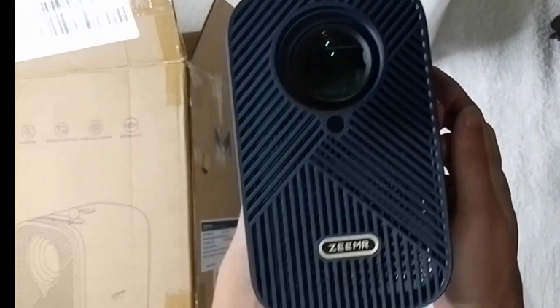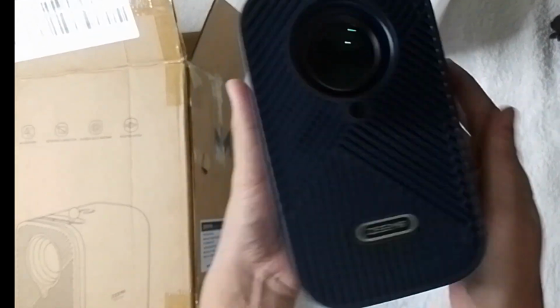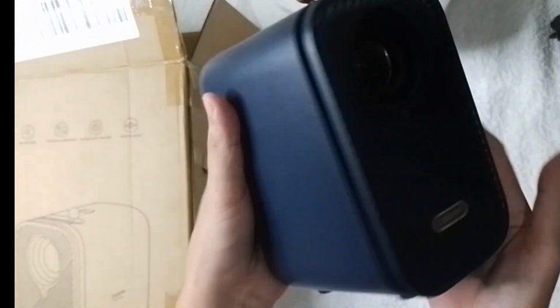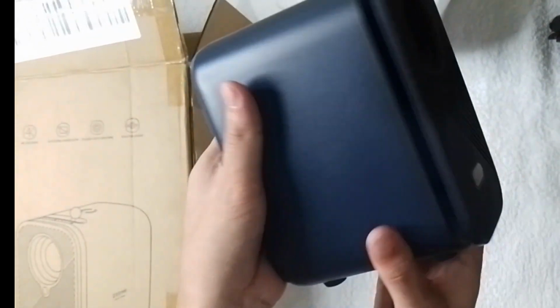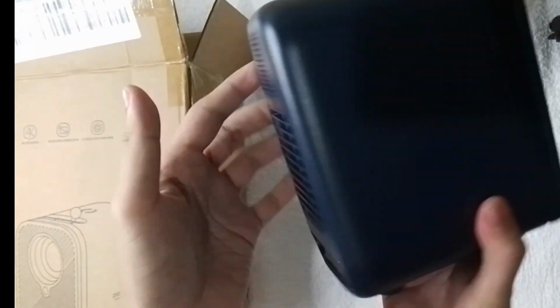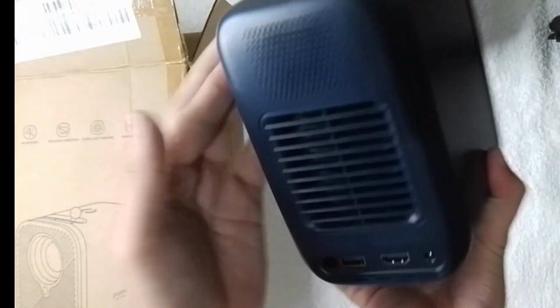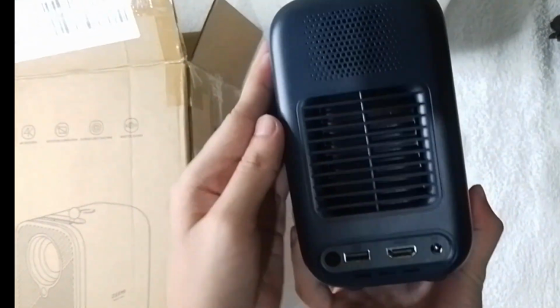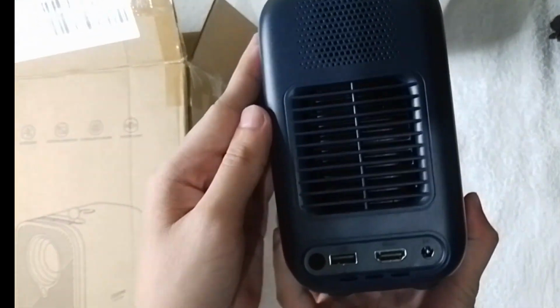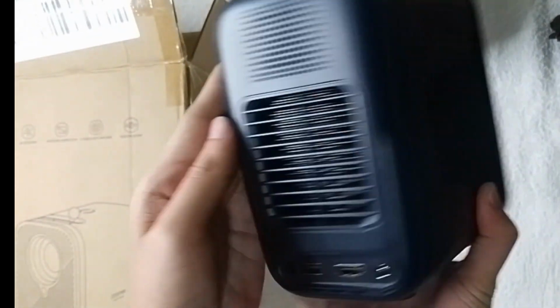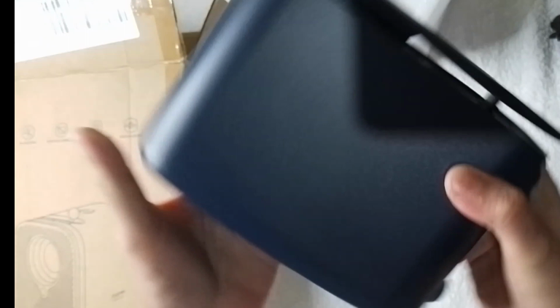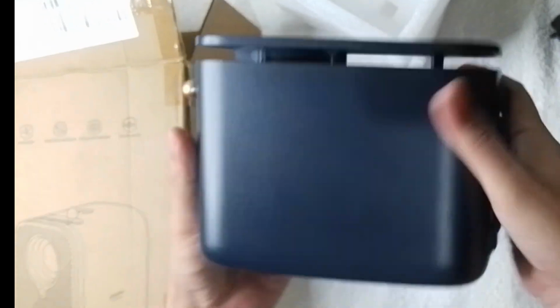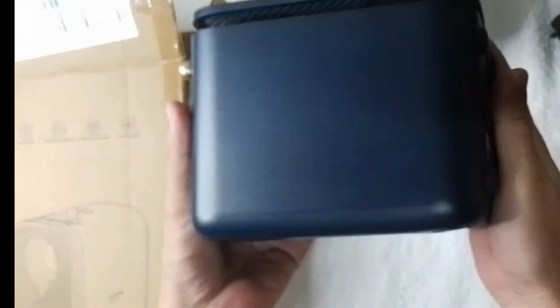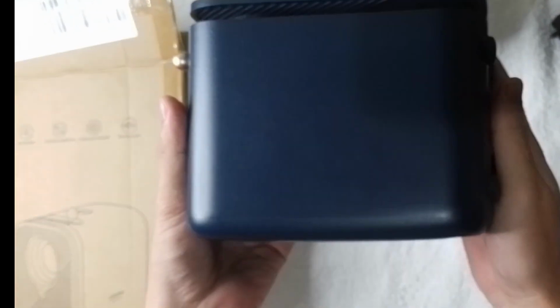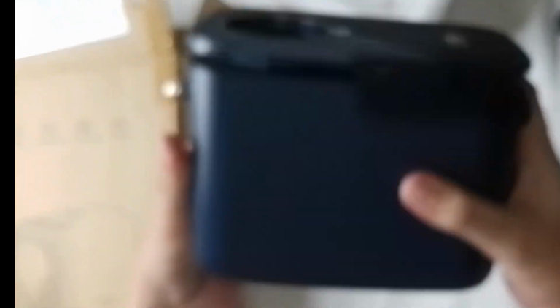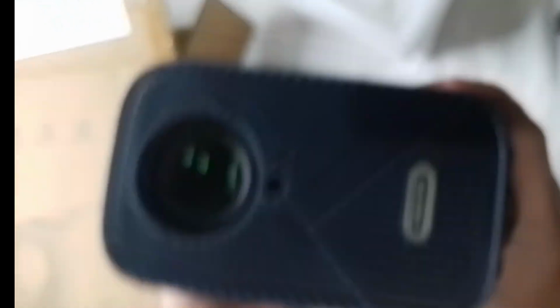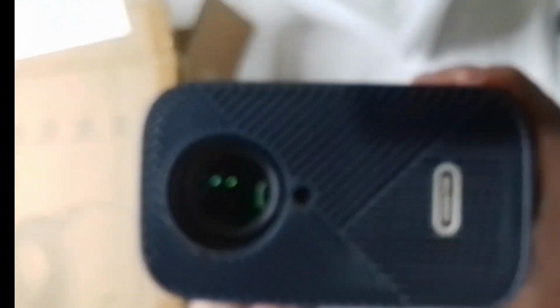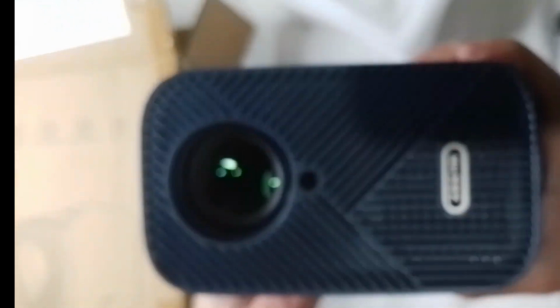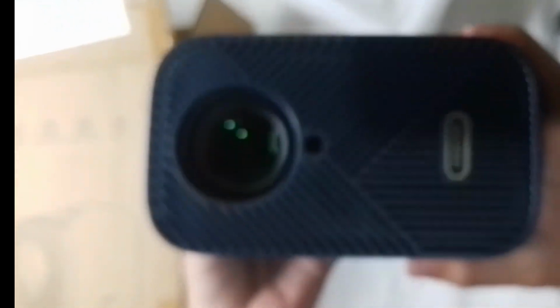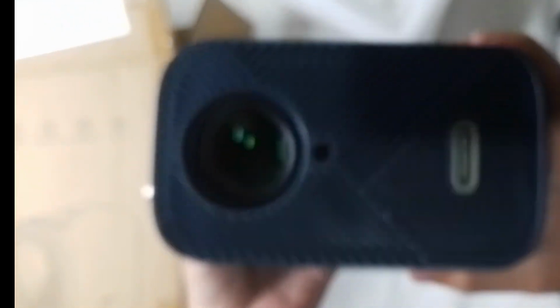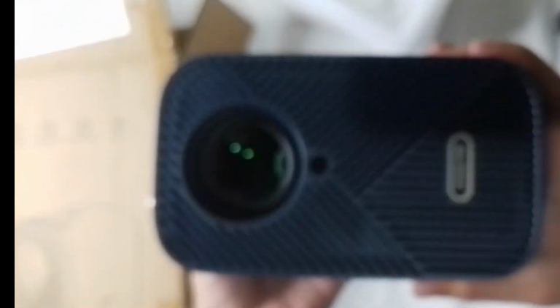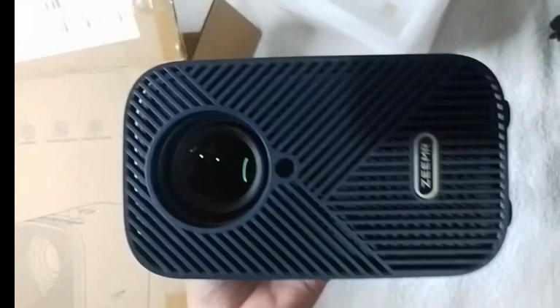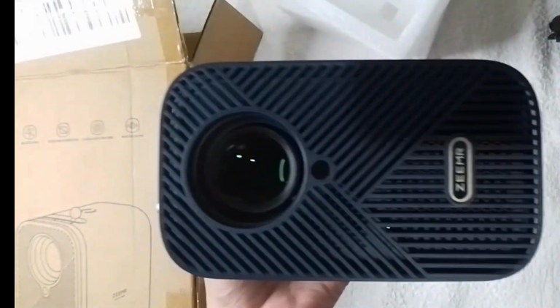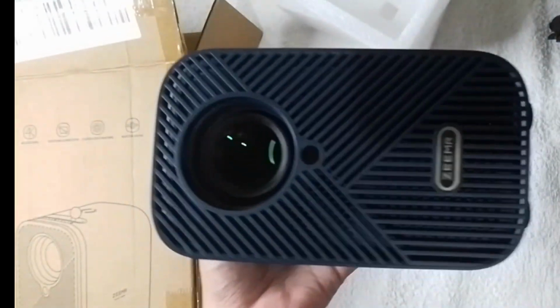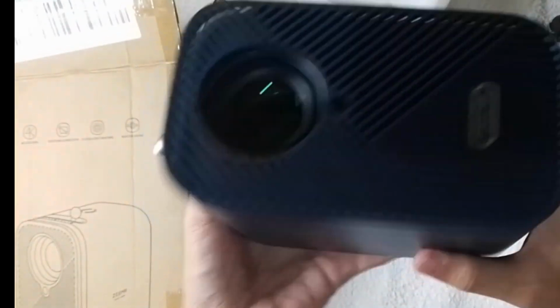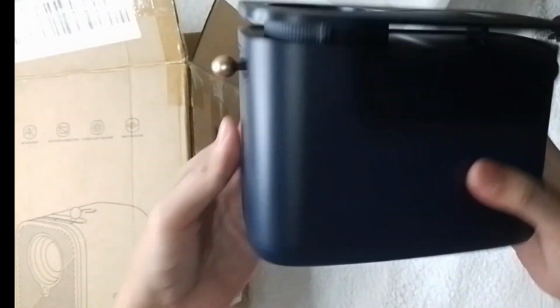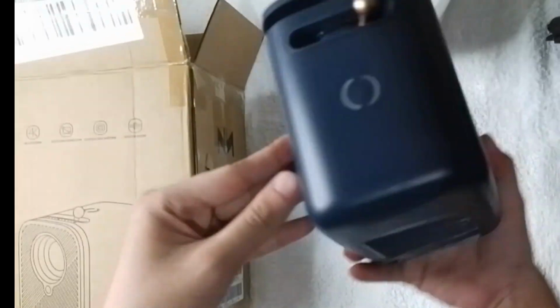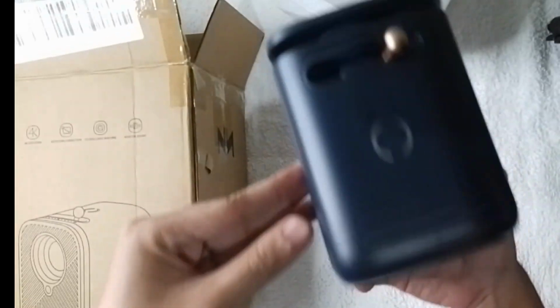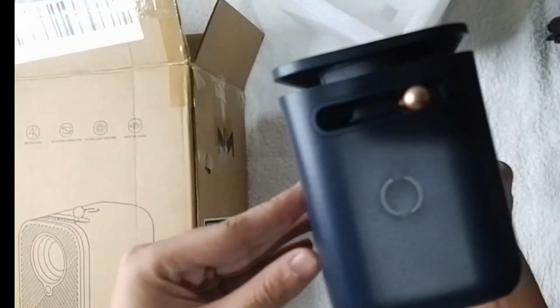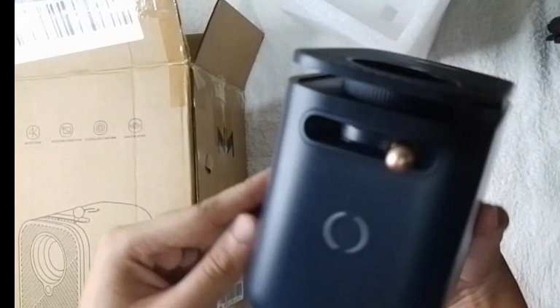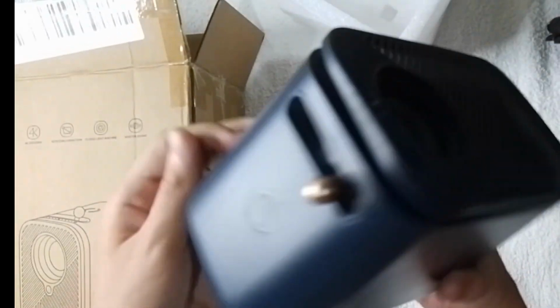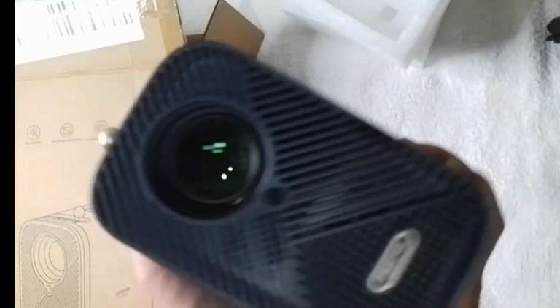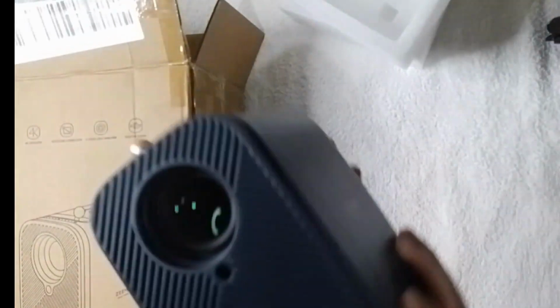So the color of the projector is blue. As you can see, it's small, handy, and portable.